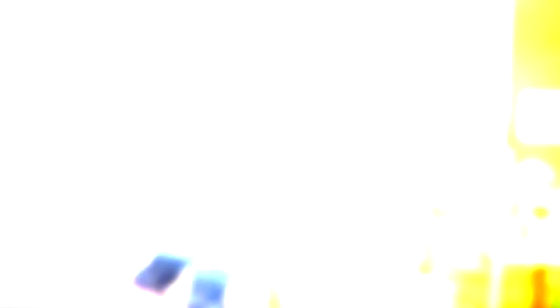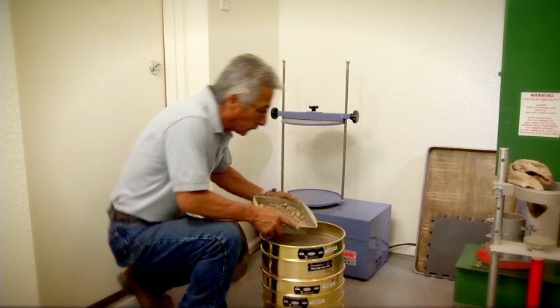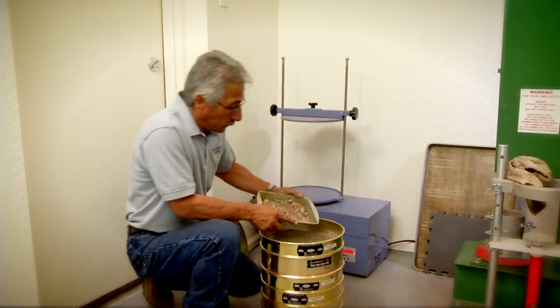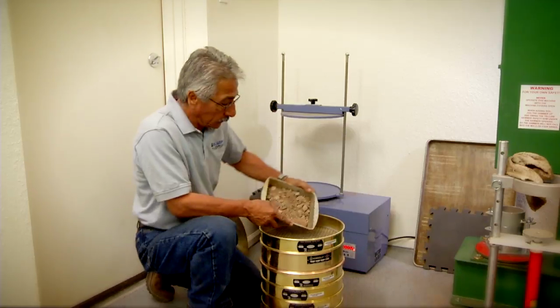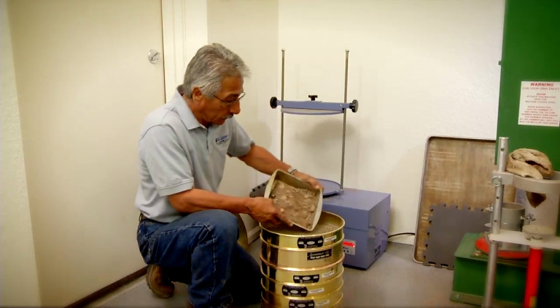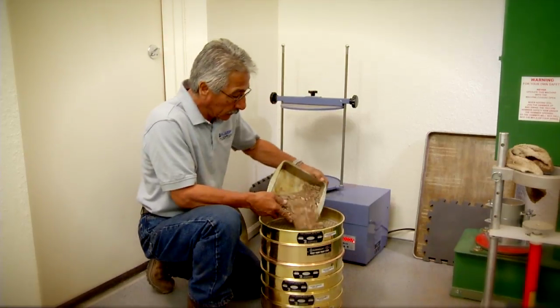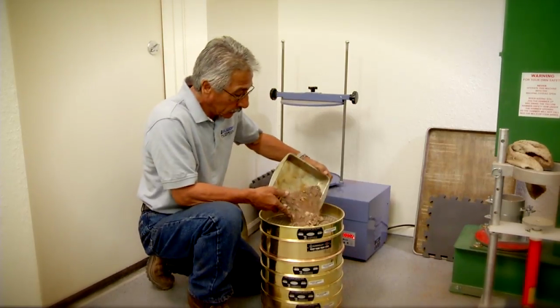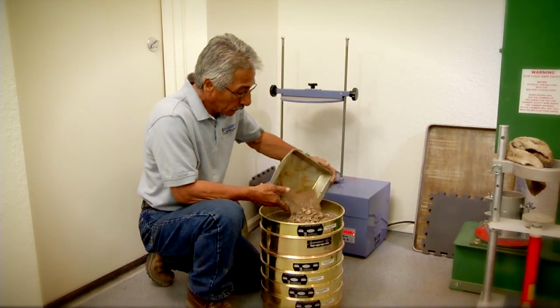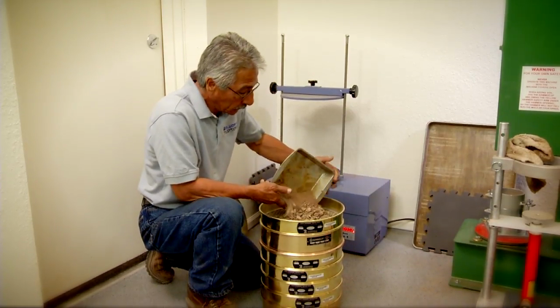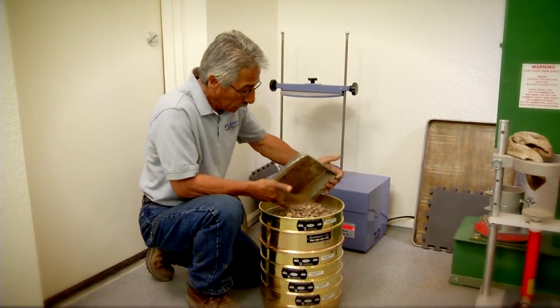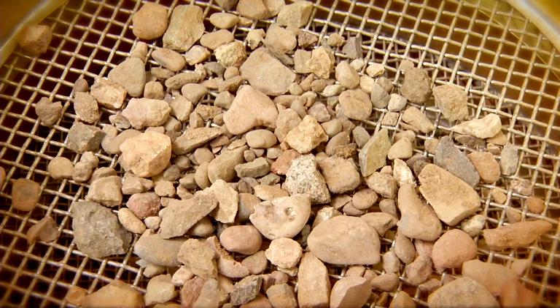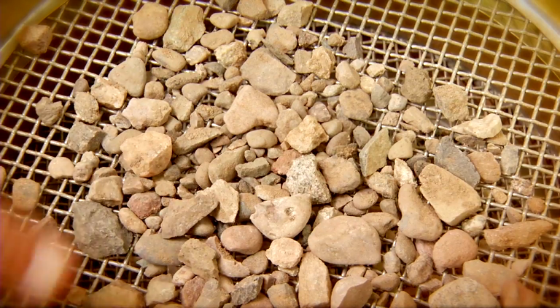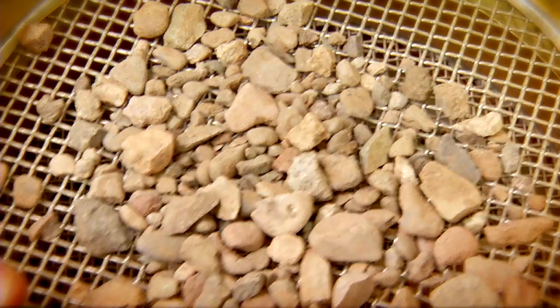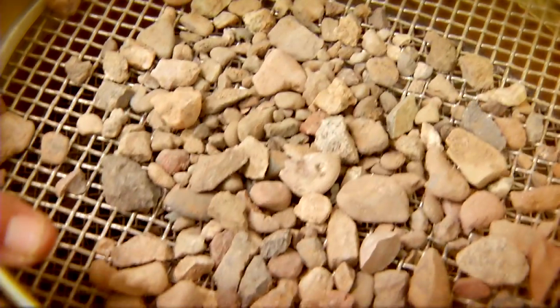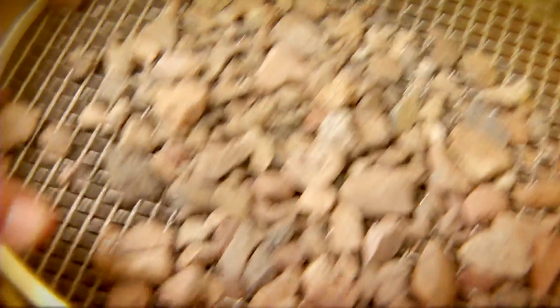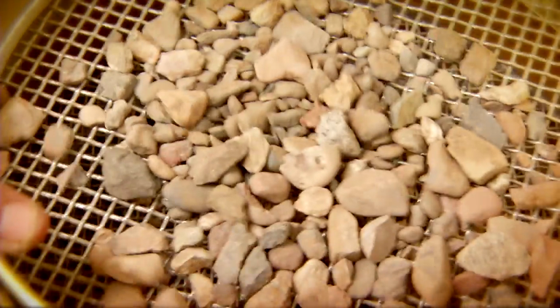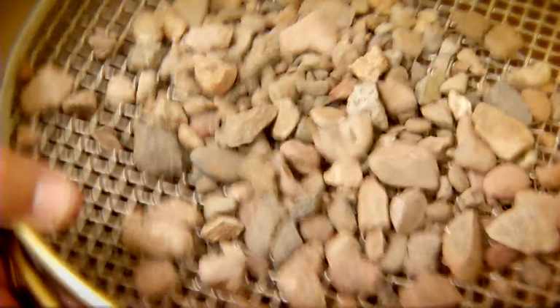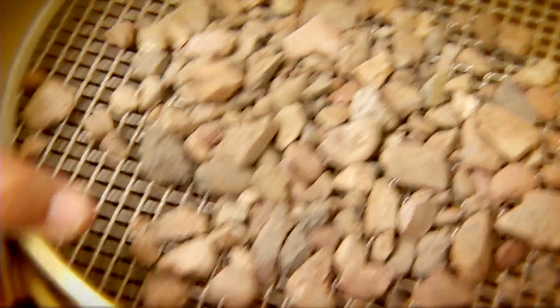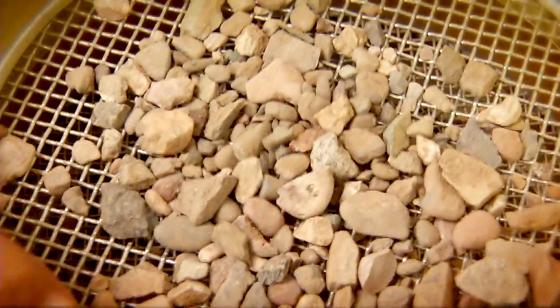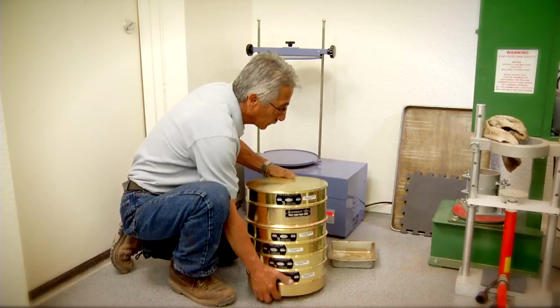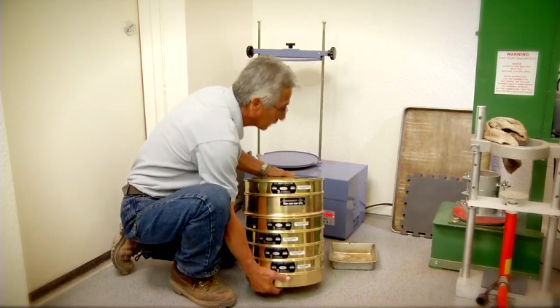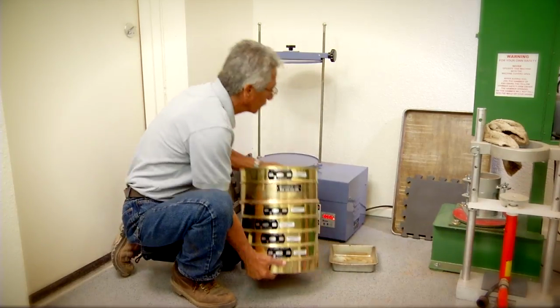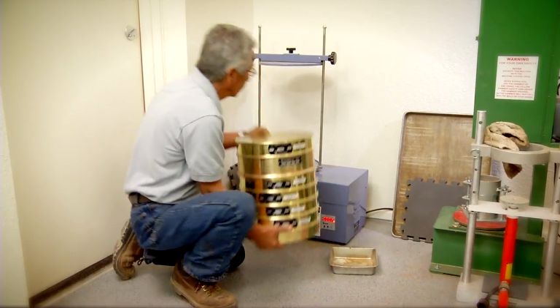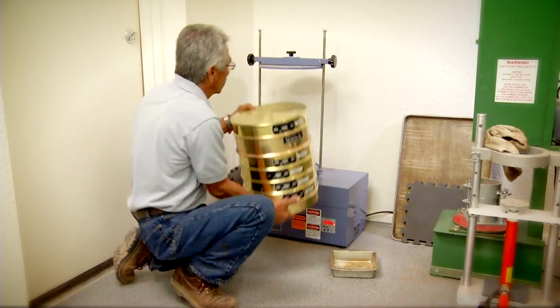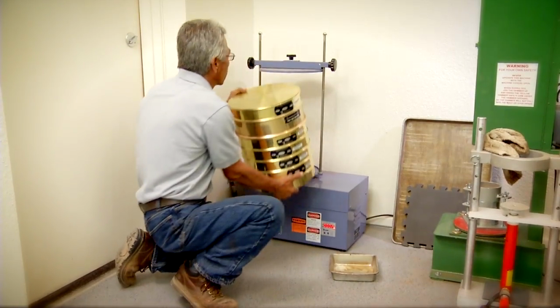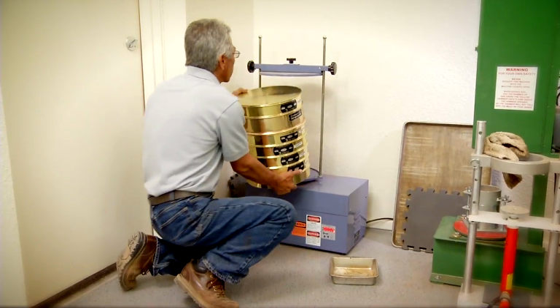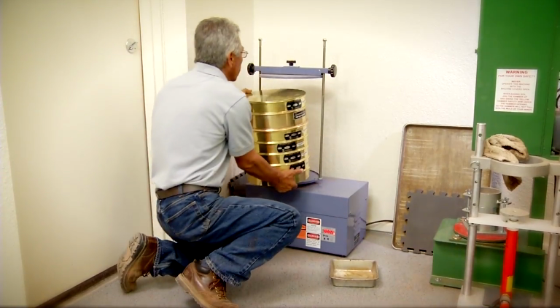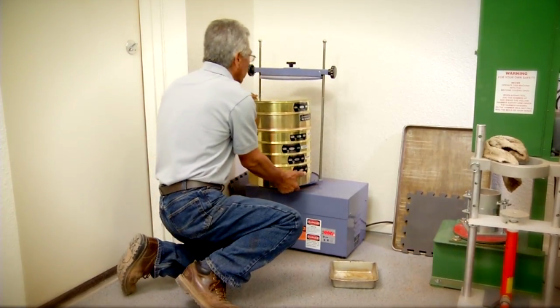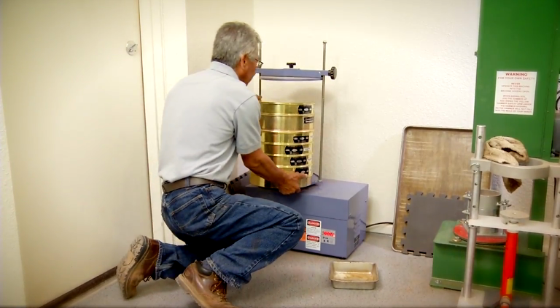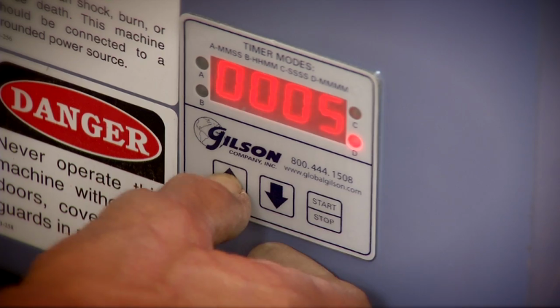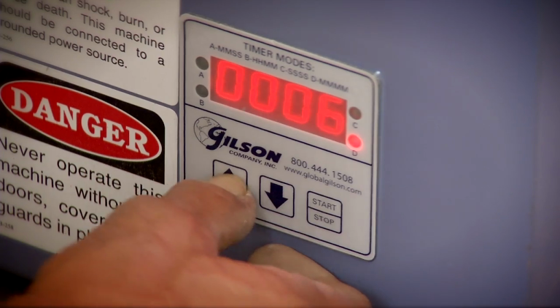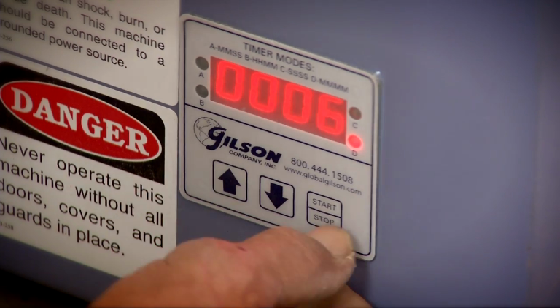Once we decide what's an optimal result we're looking for, we use those application rates and then we repeat that in the field on a larger scale.